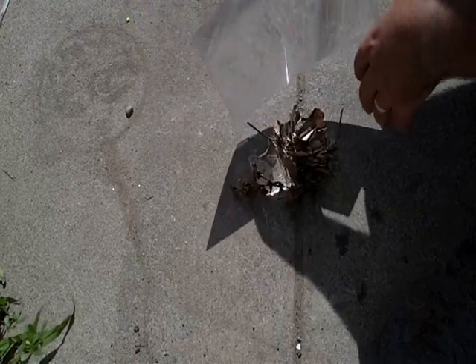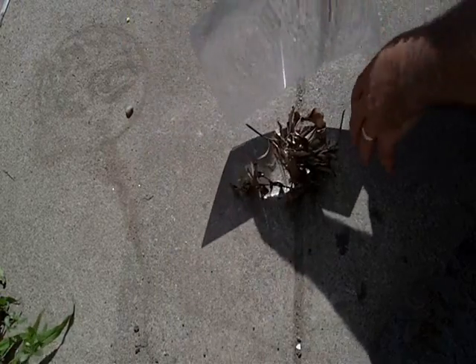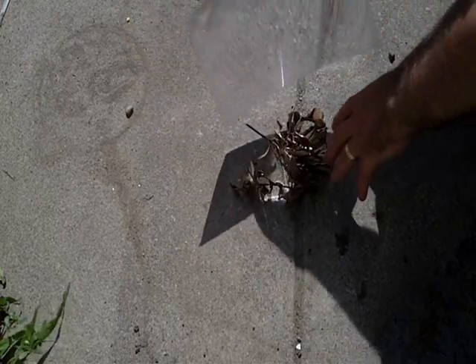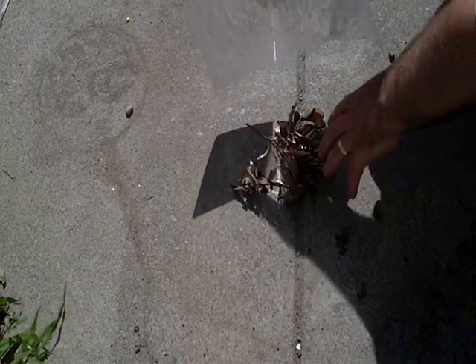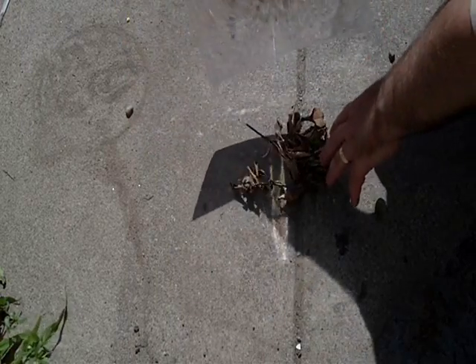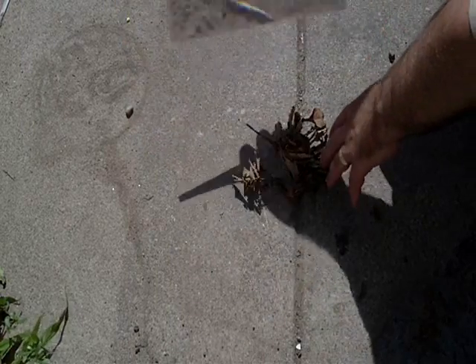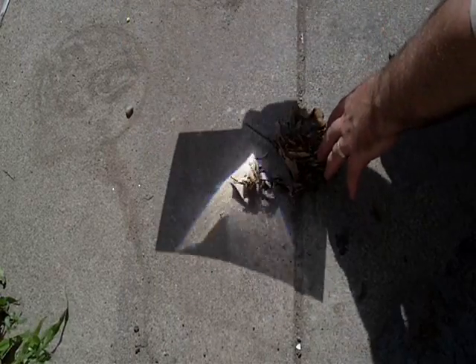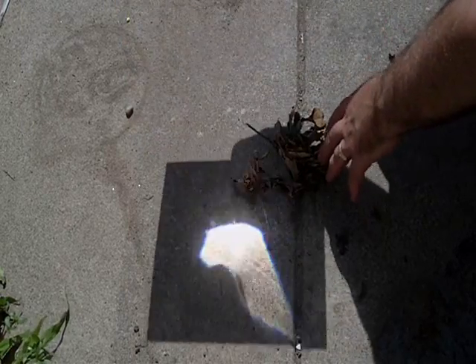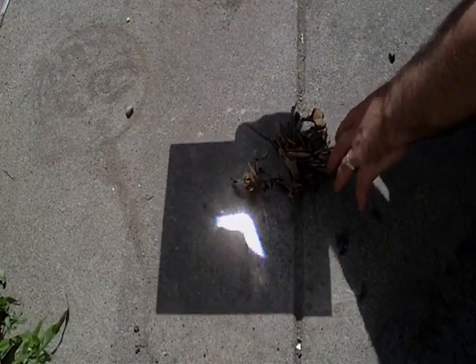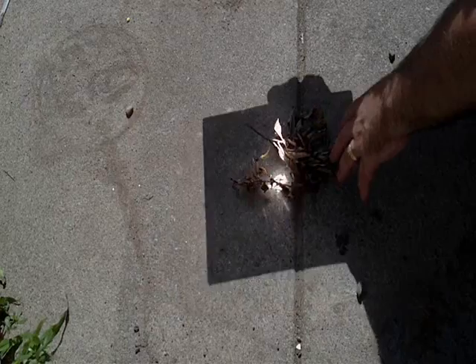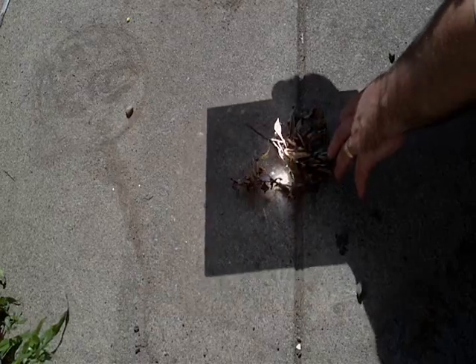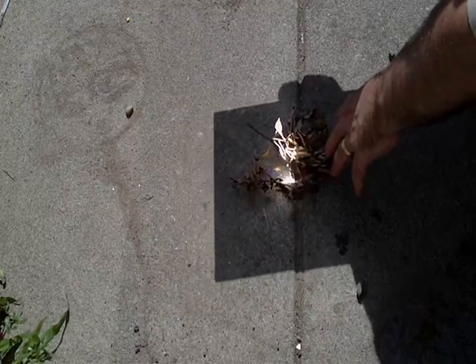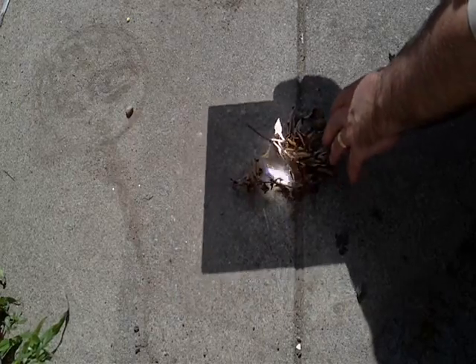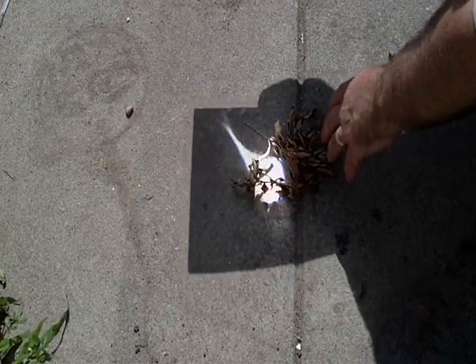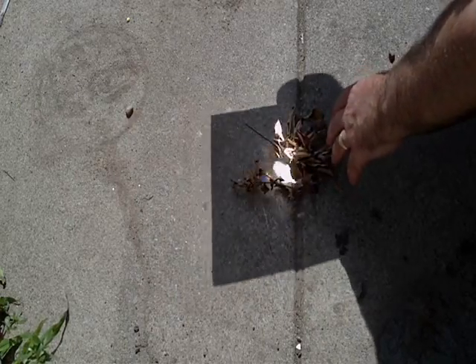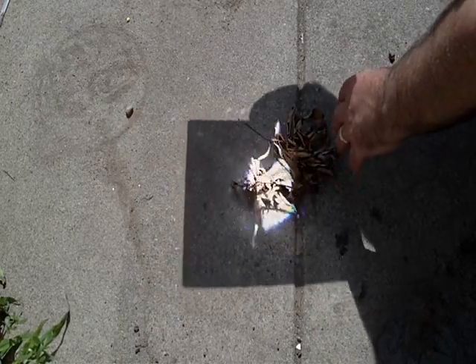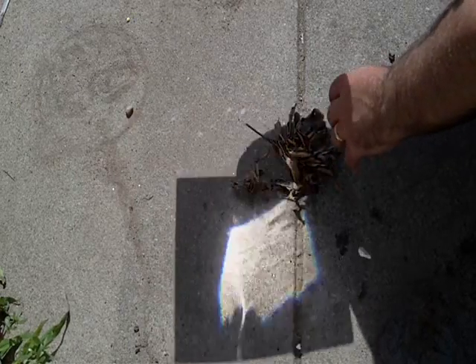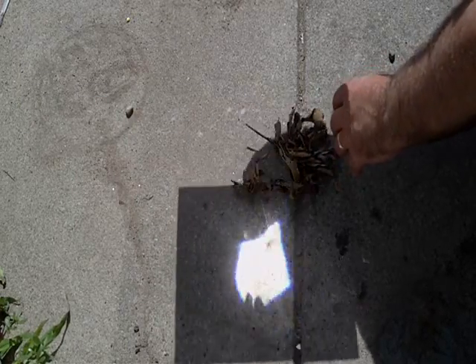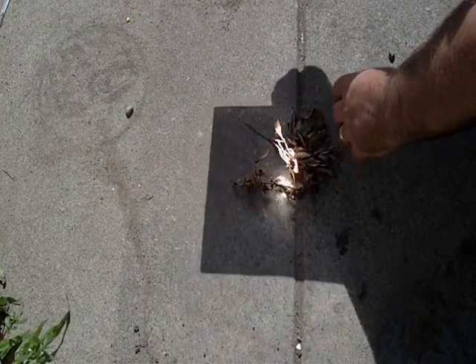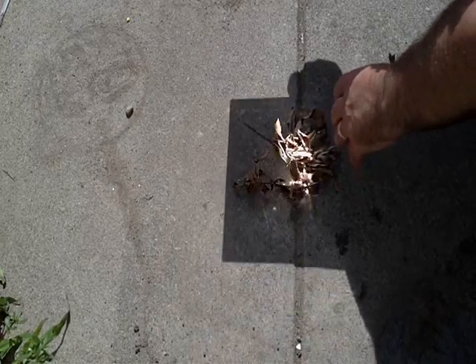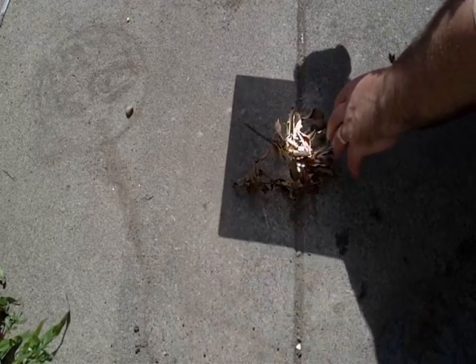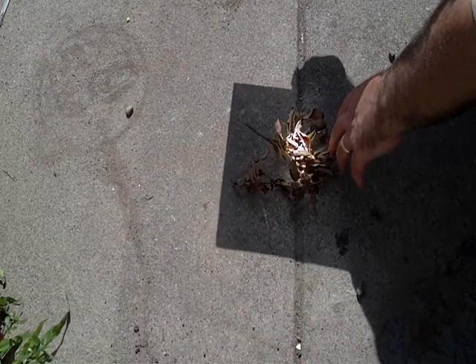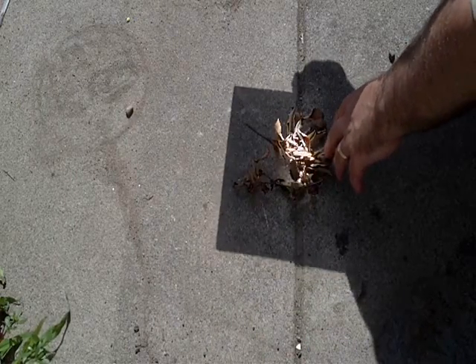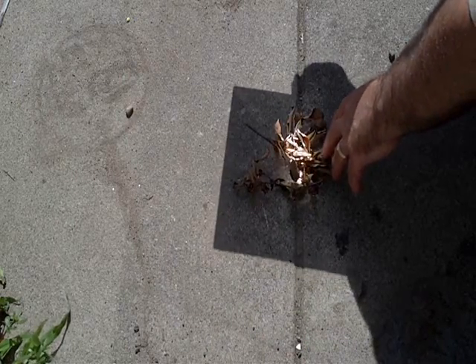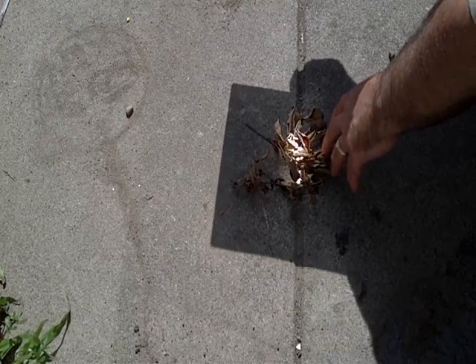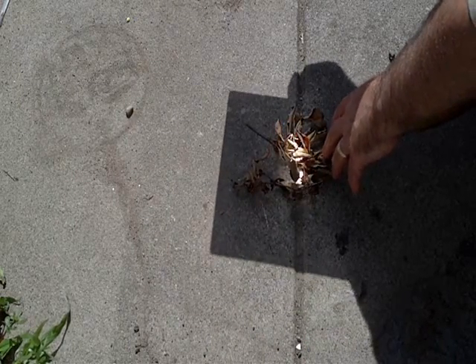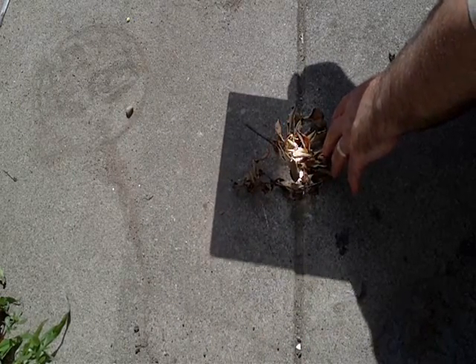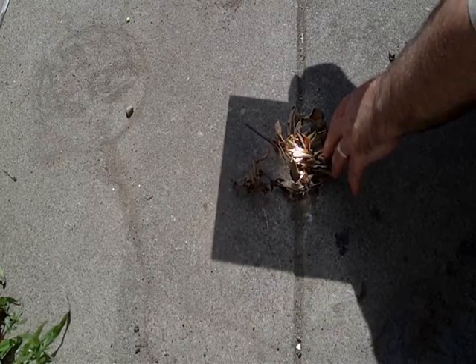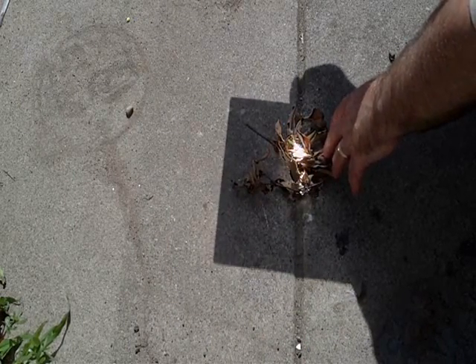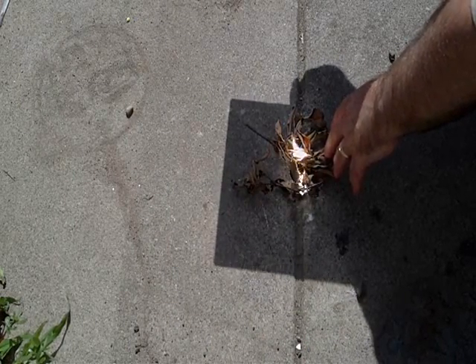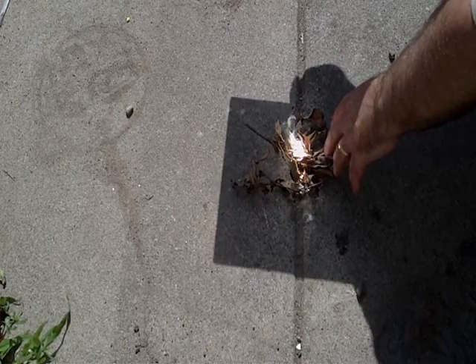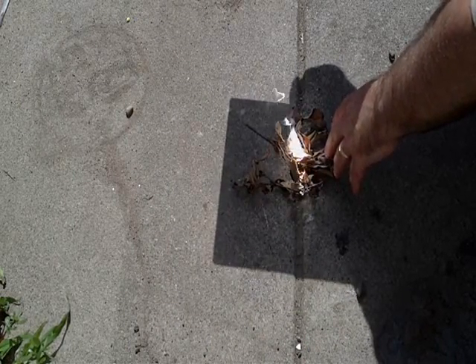It's pretty windy but all you do is take the sheet and use it like a magnifying glass, and there you go.